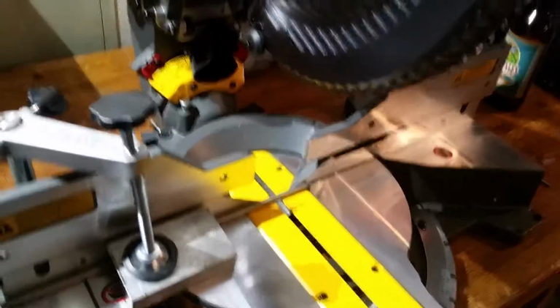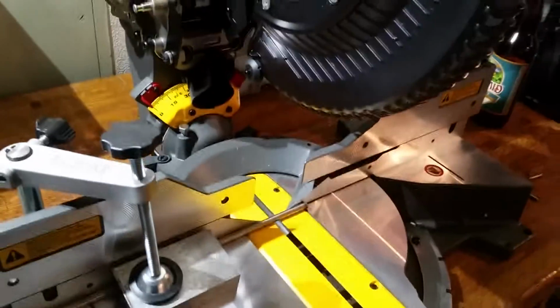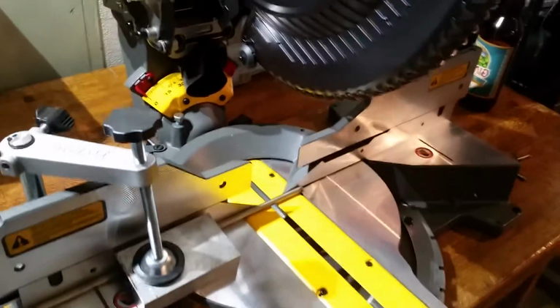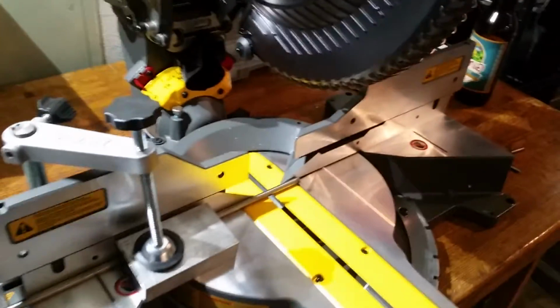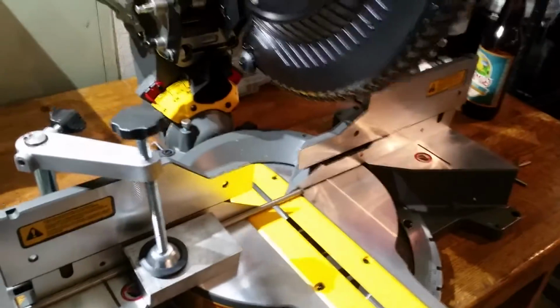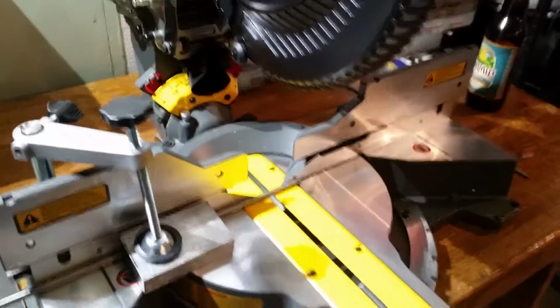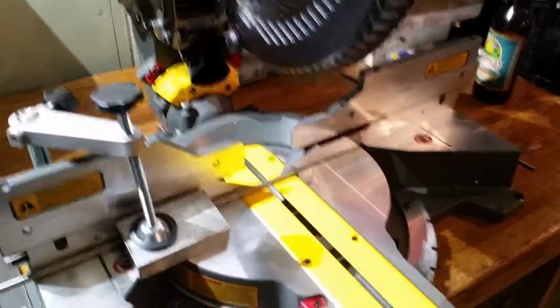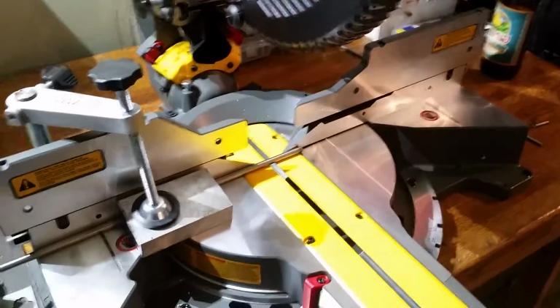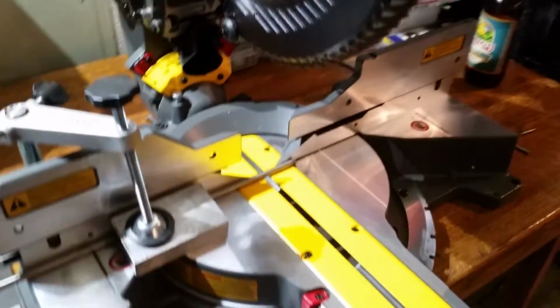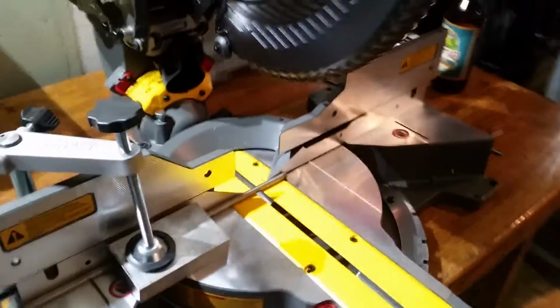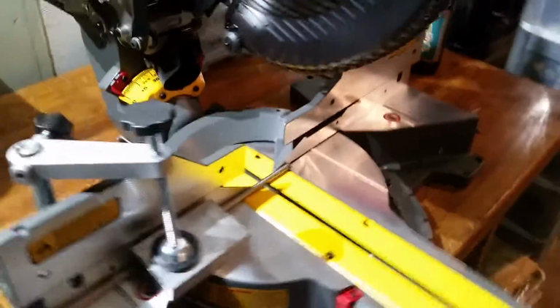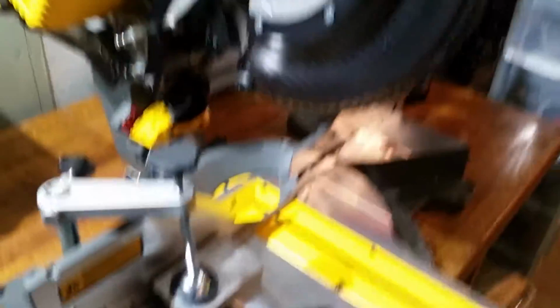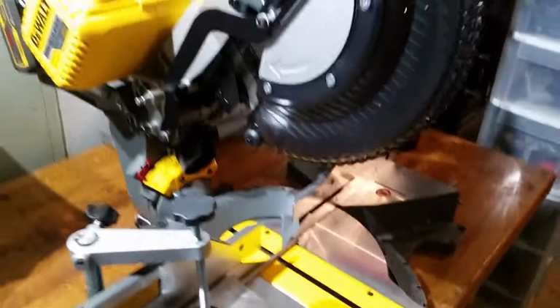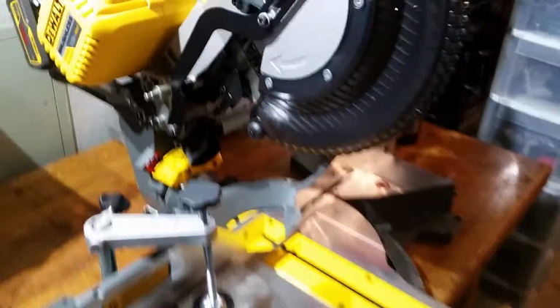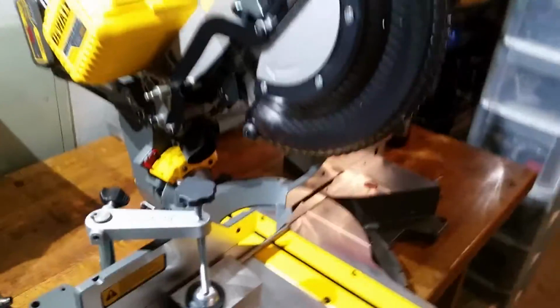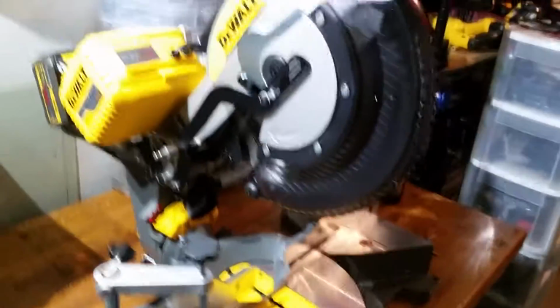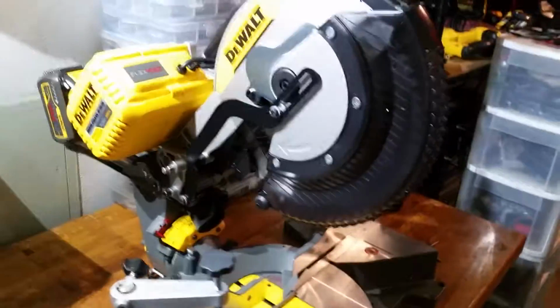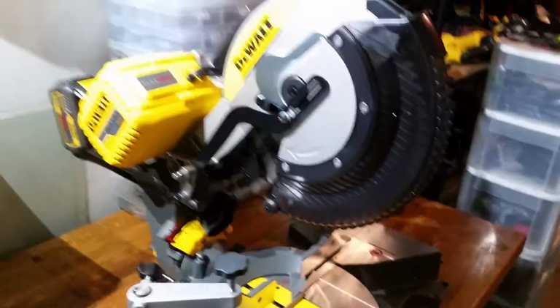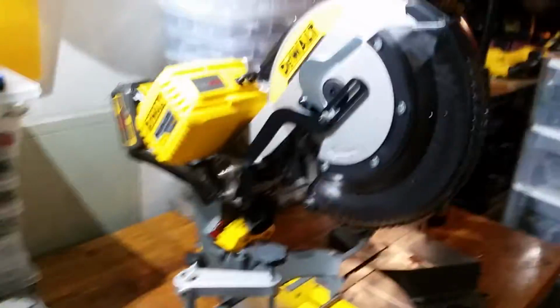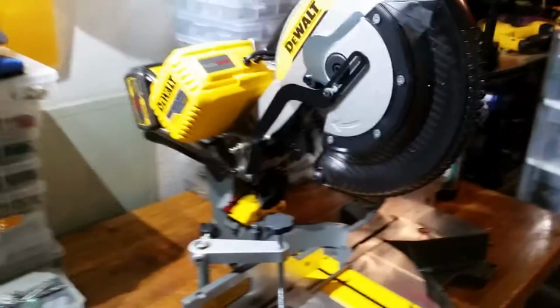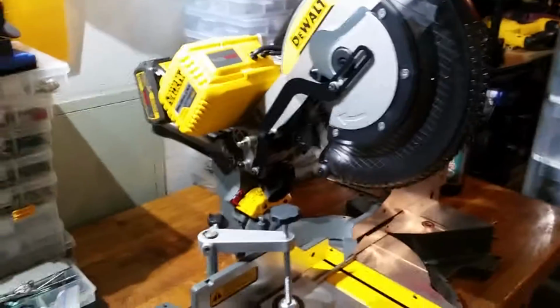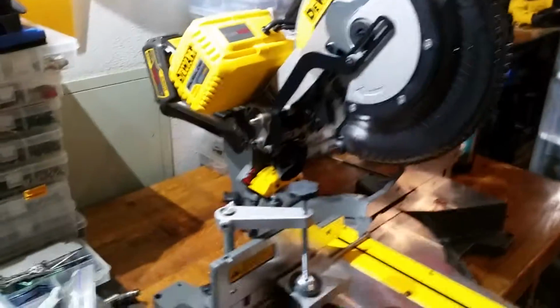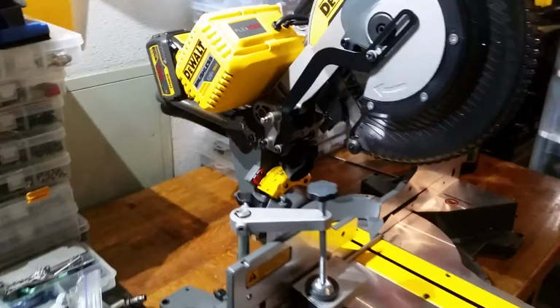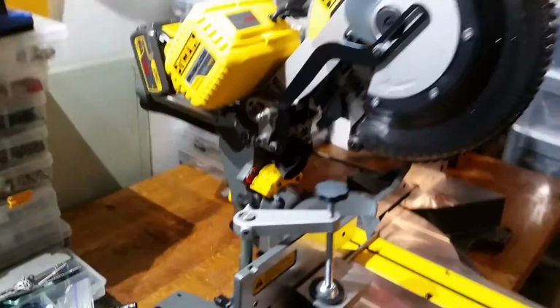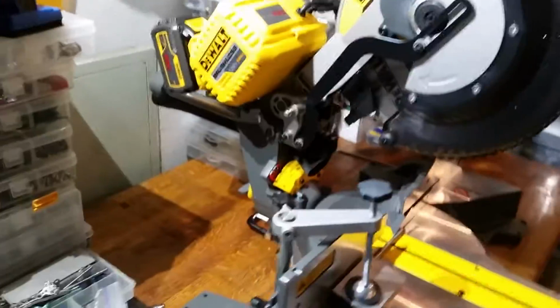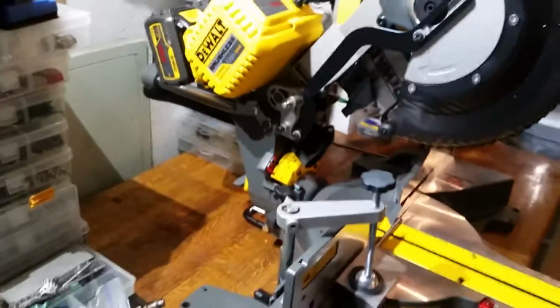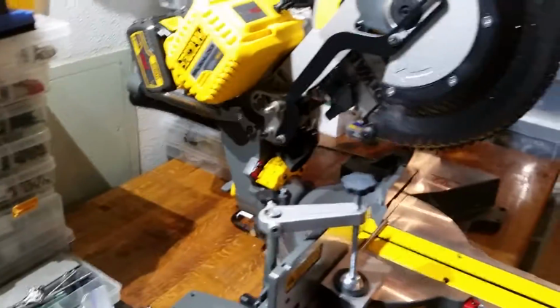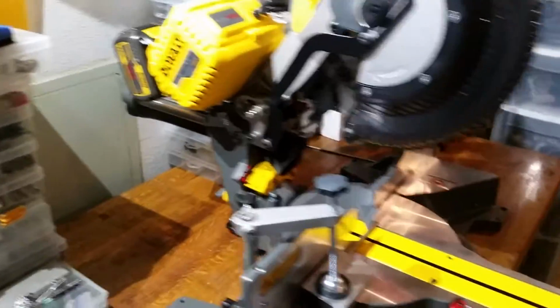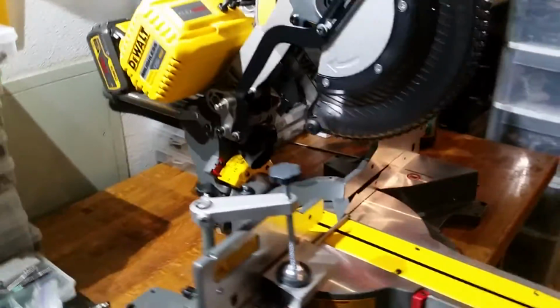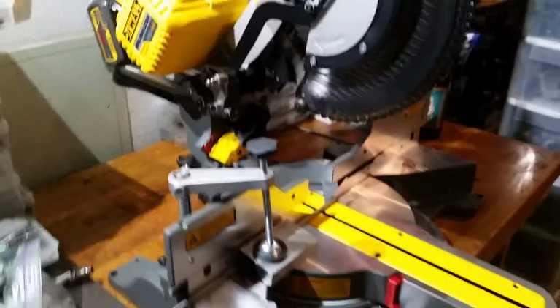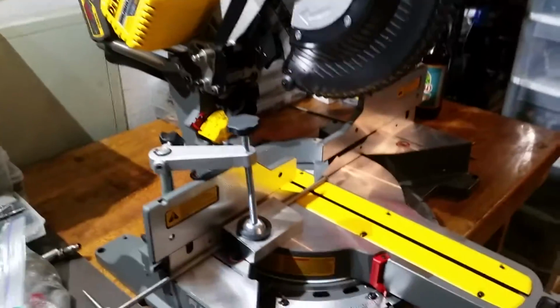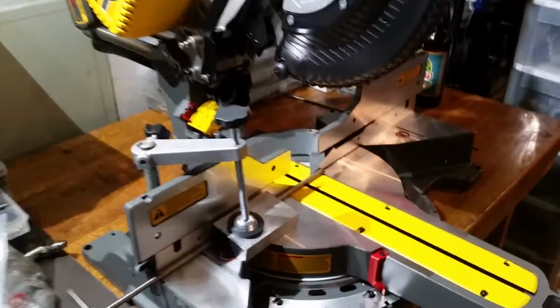I just got this new DeWalt saw — battery operated, top of the line.